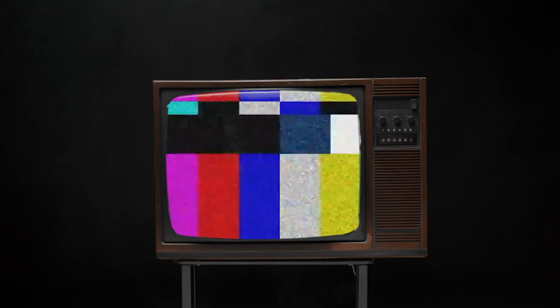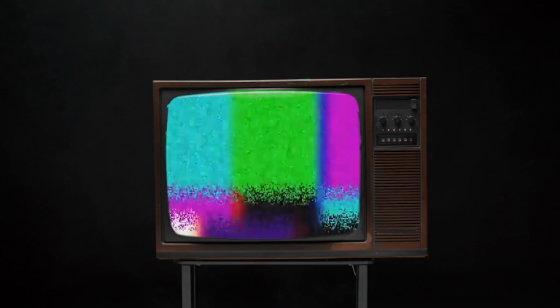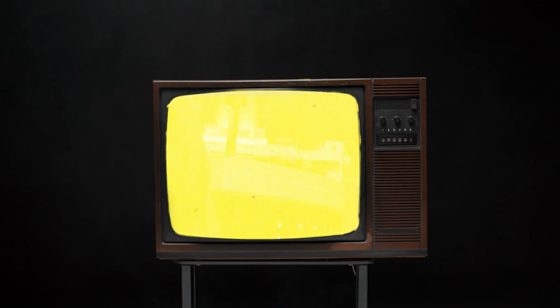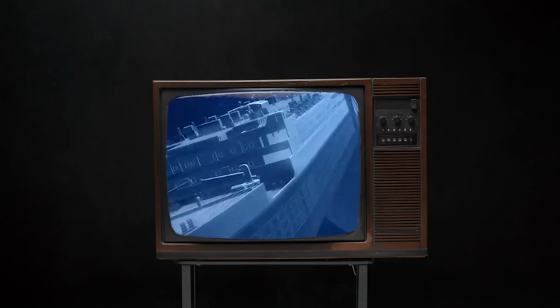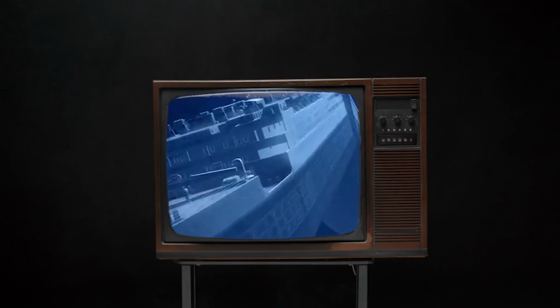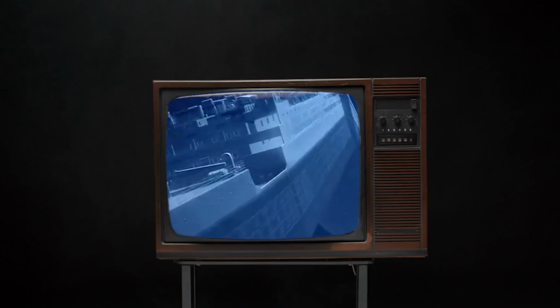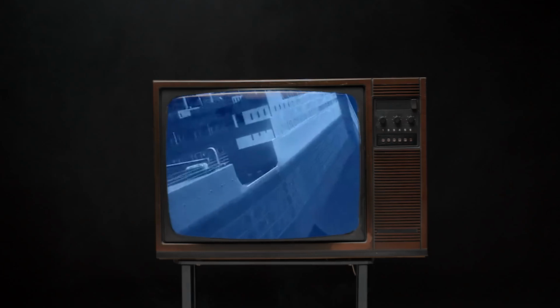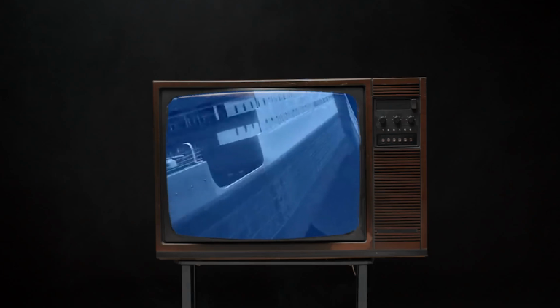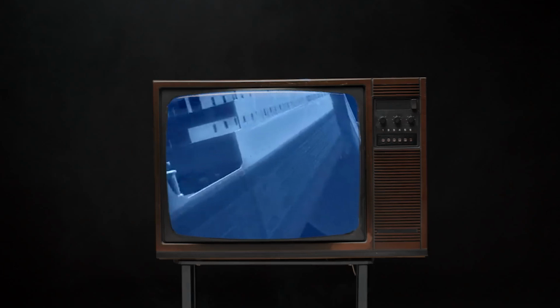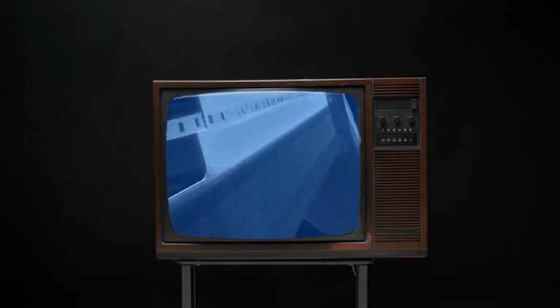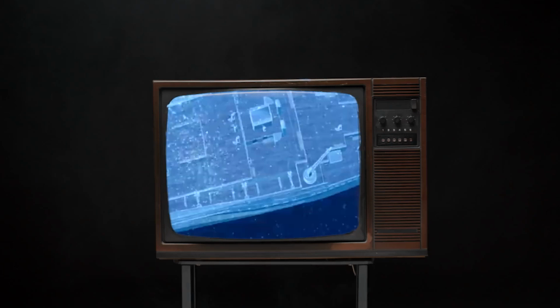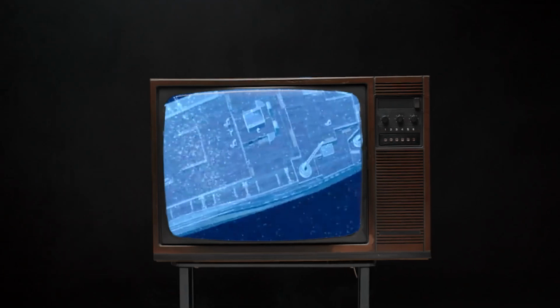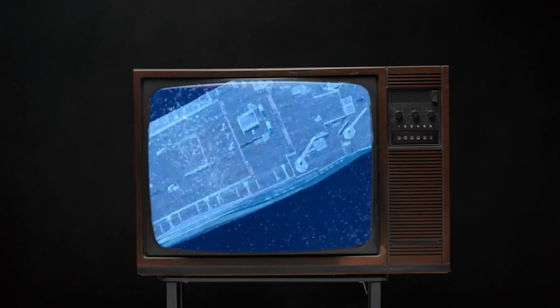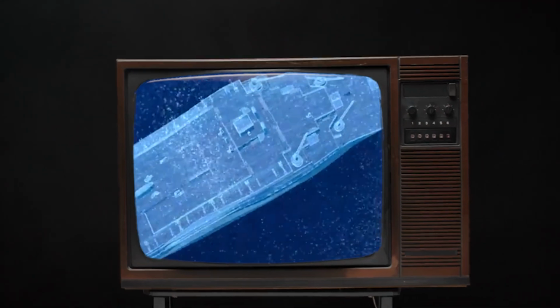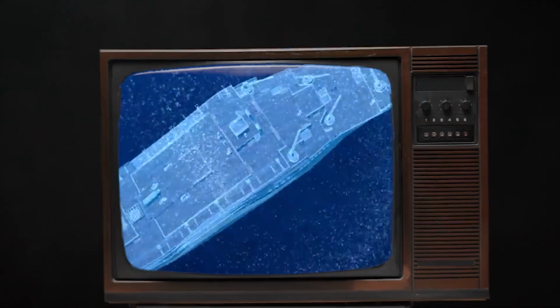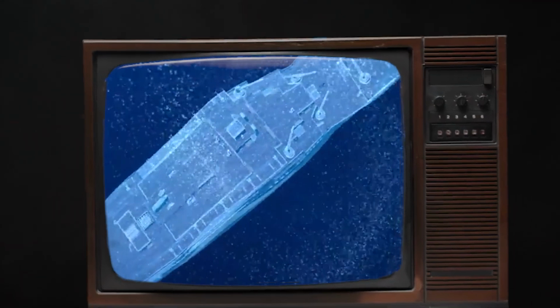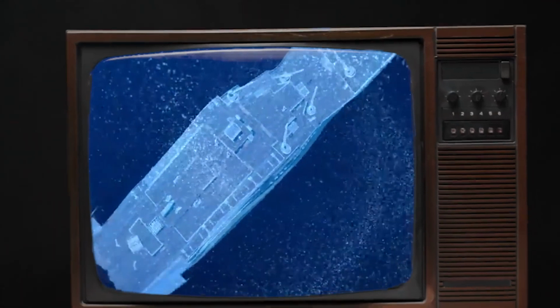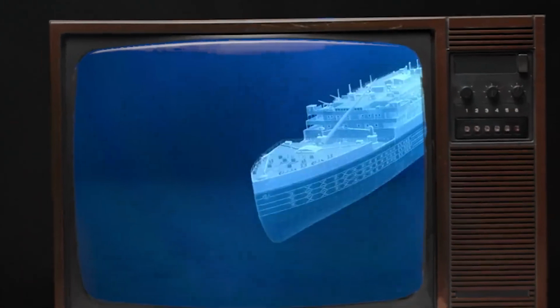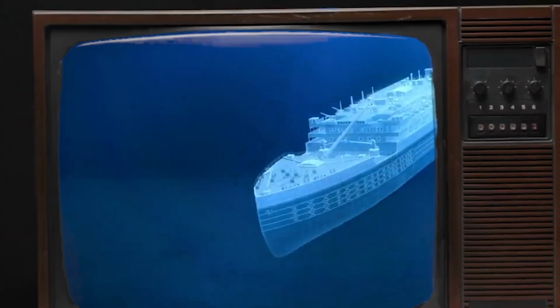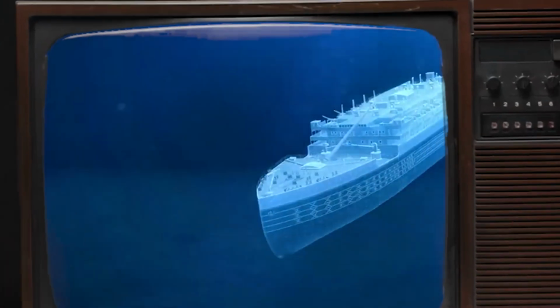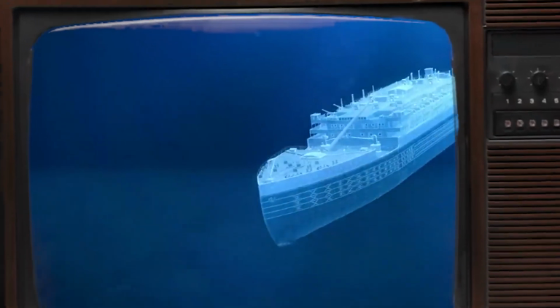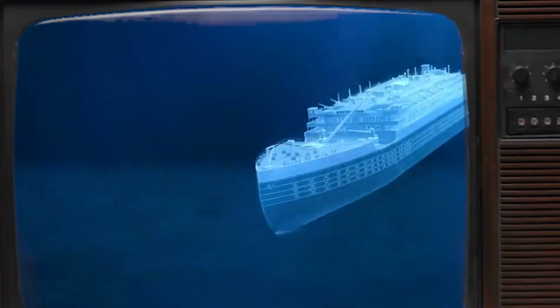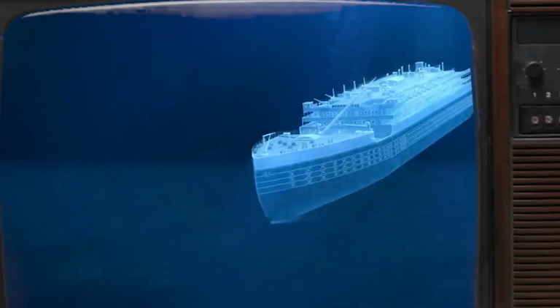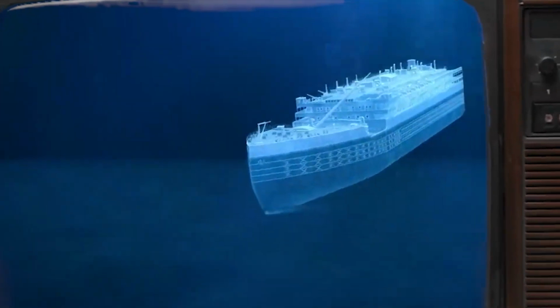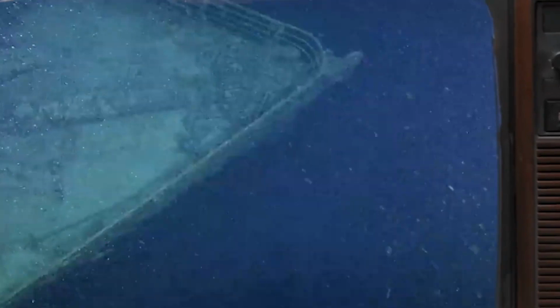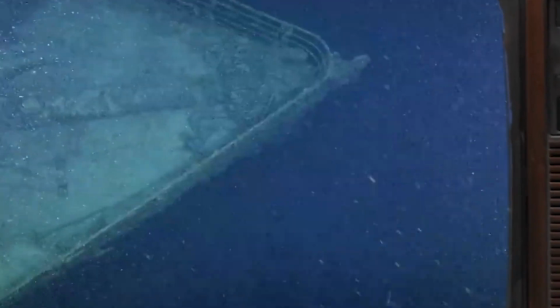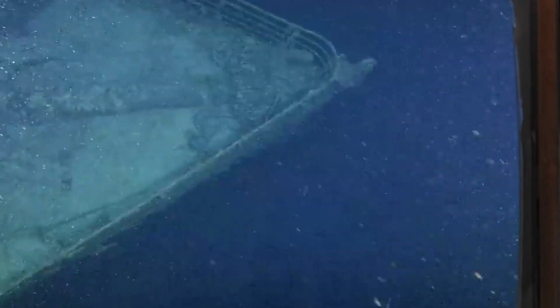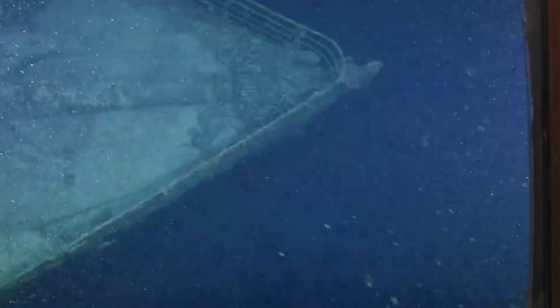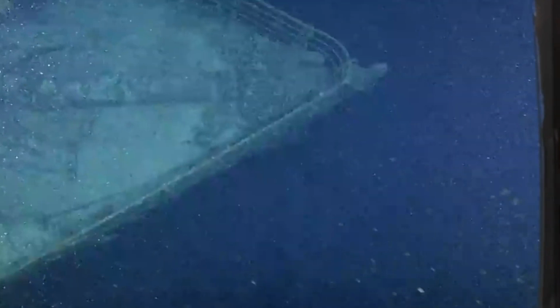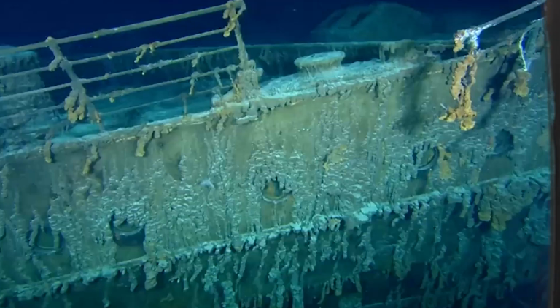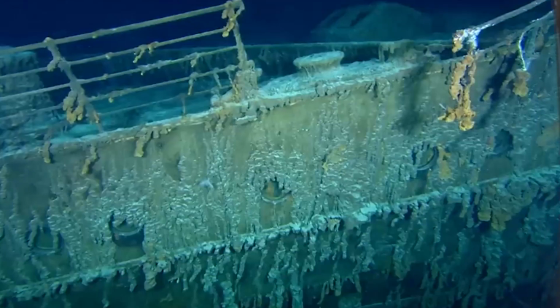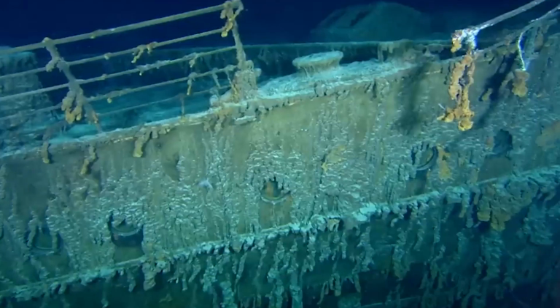In today's video we're going to check out how the infamous Titanic, the world's first unsinkable ship, sank.